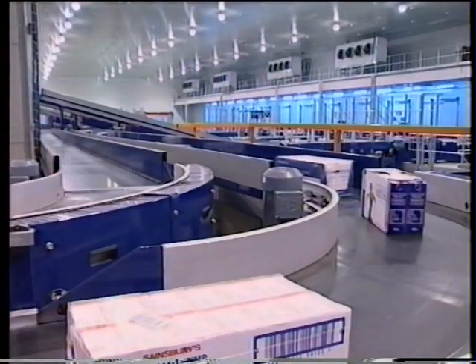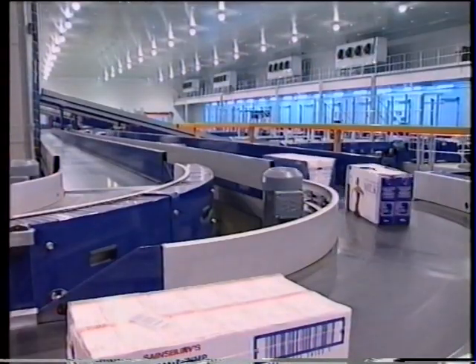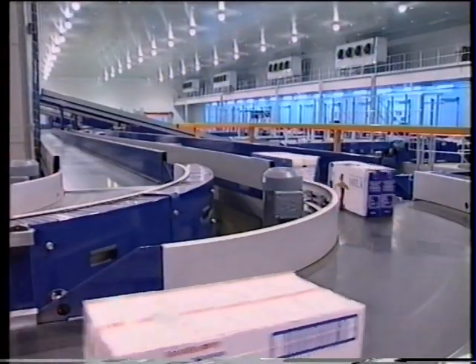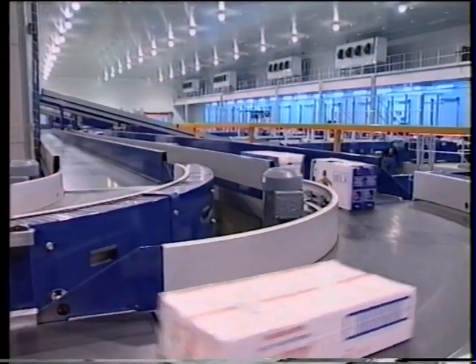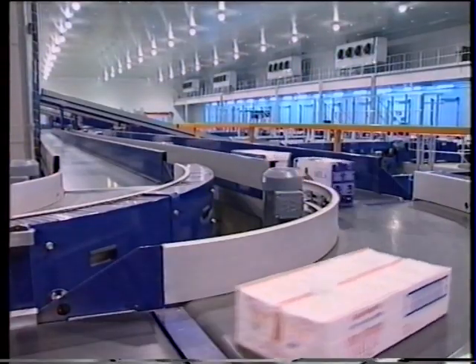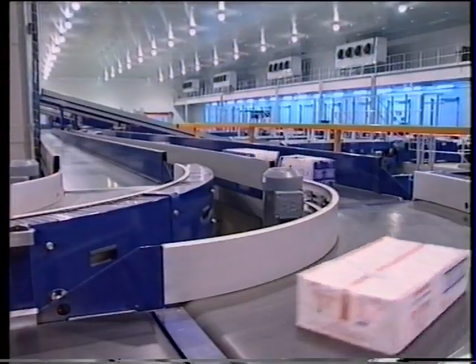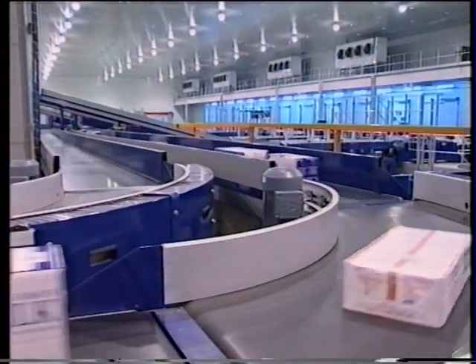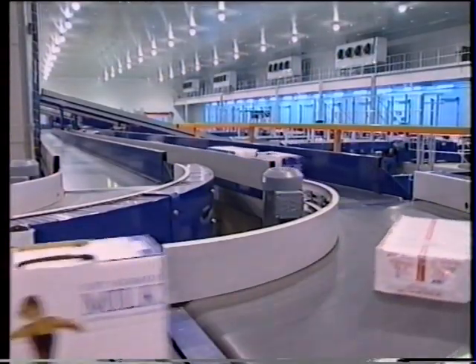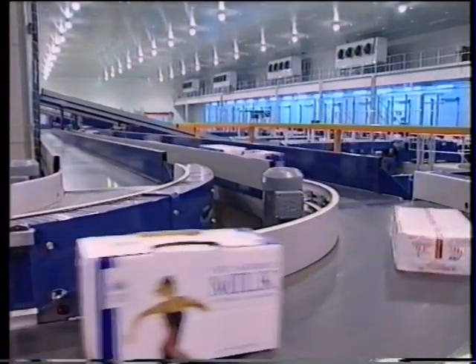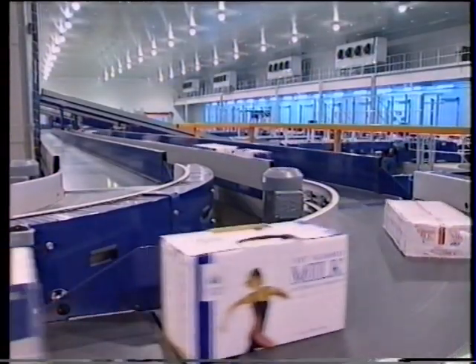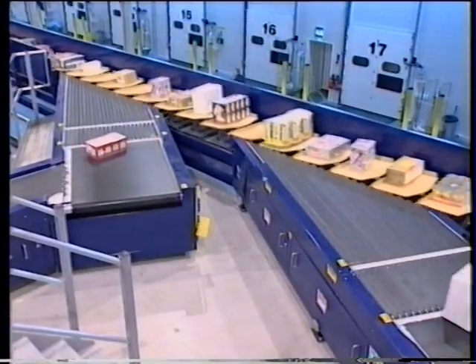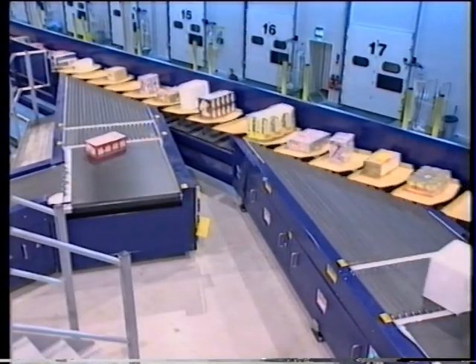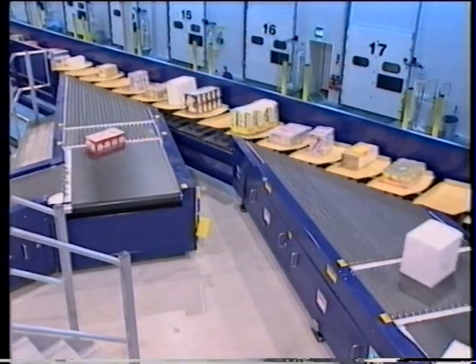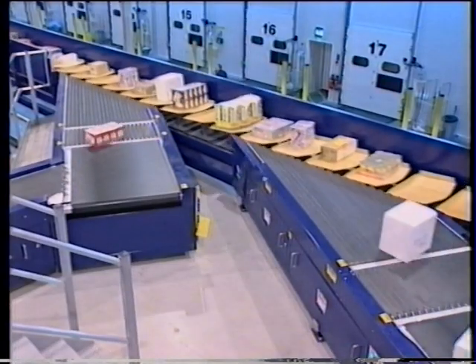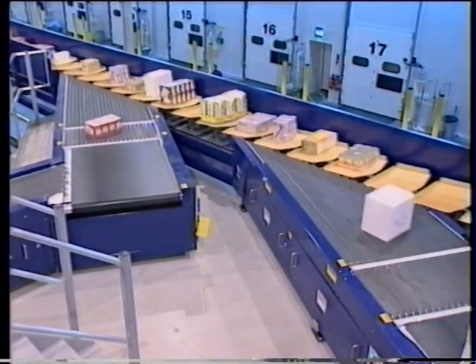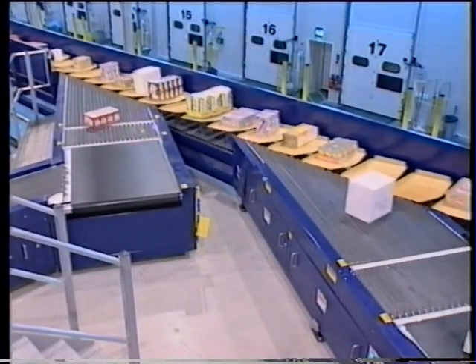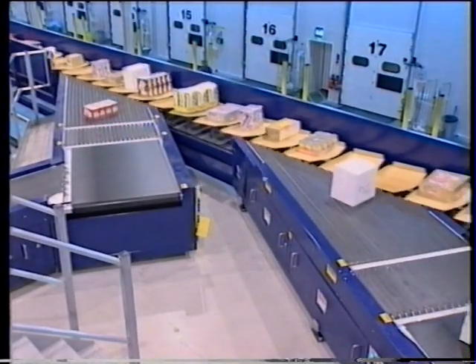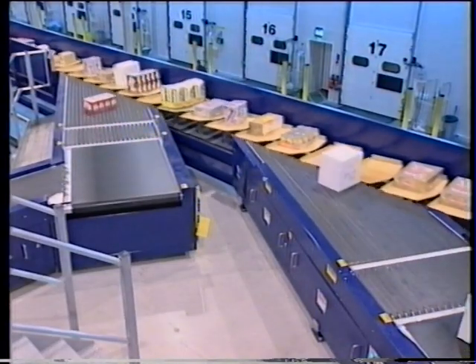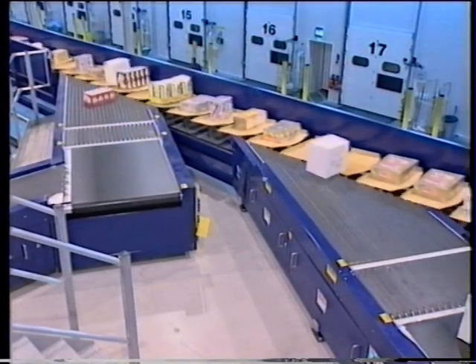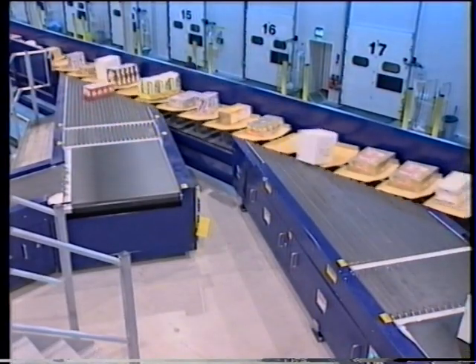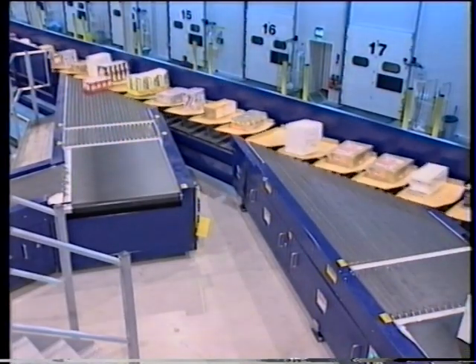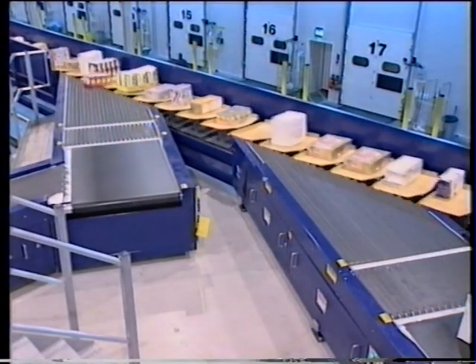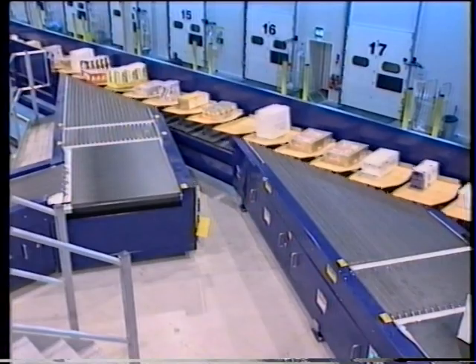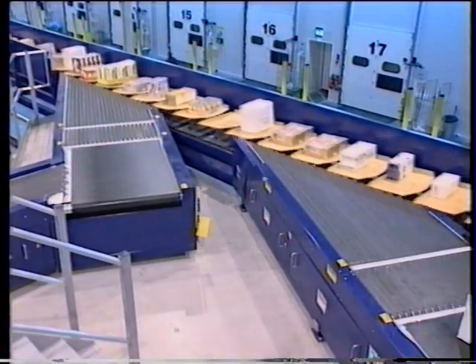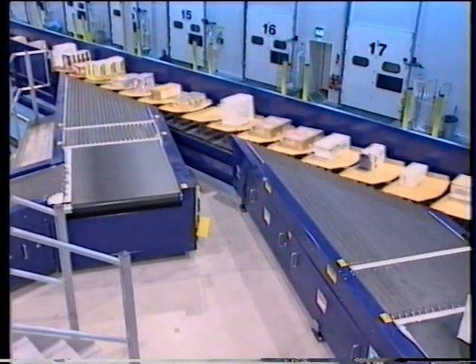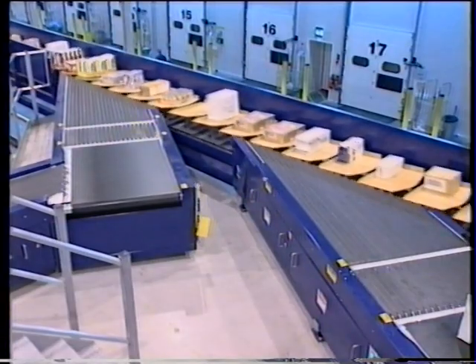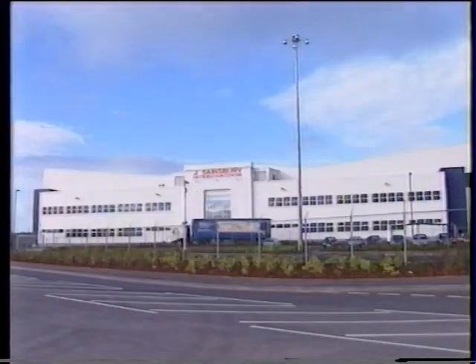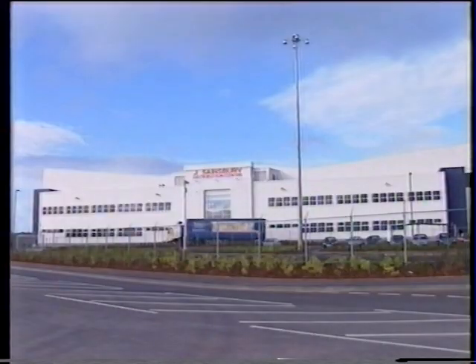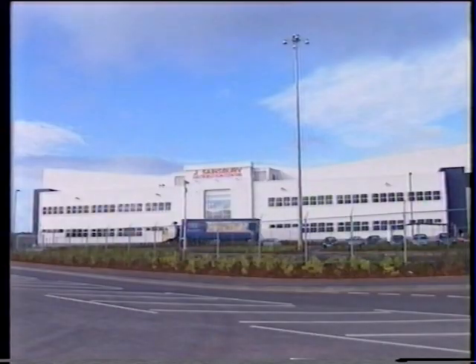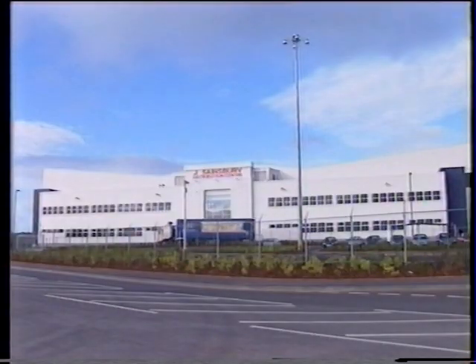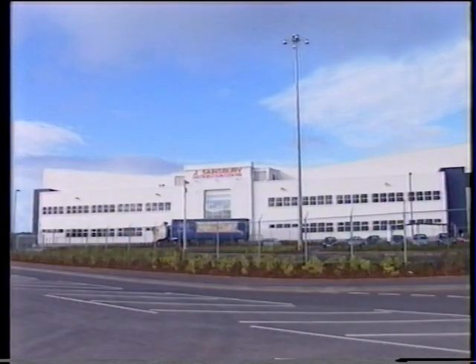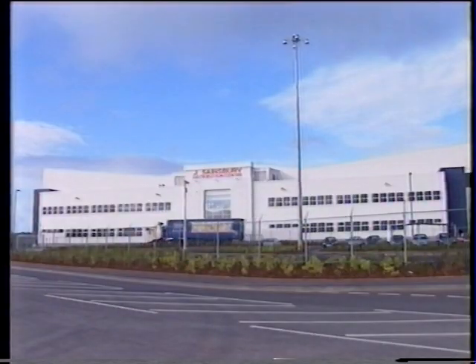For Dexion, it represents a showpiece of materials handling innovation.